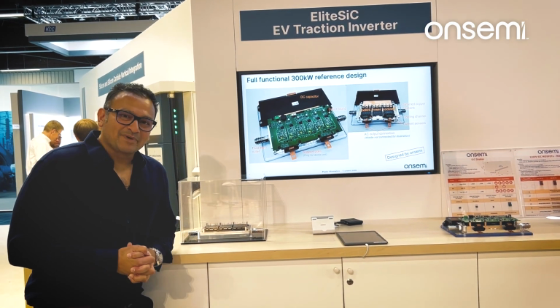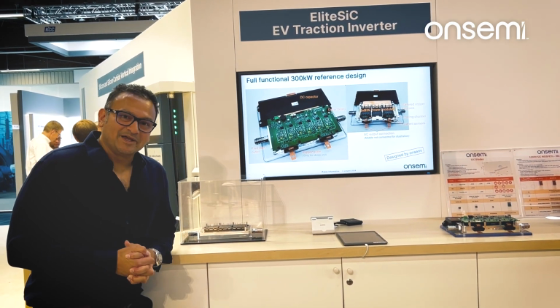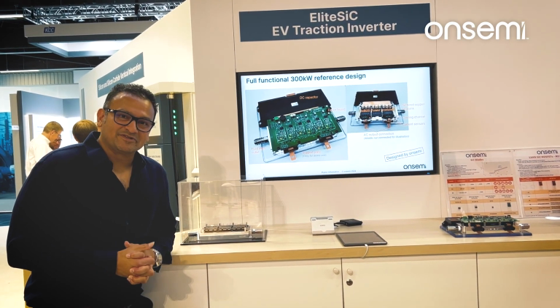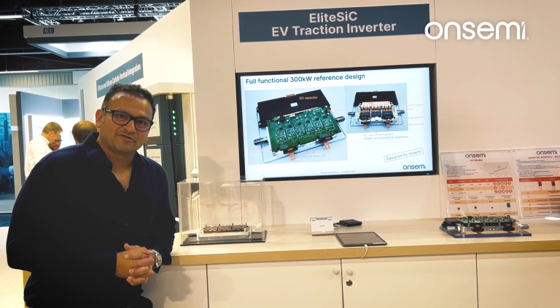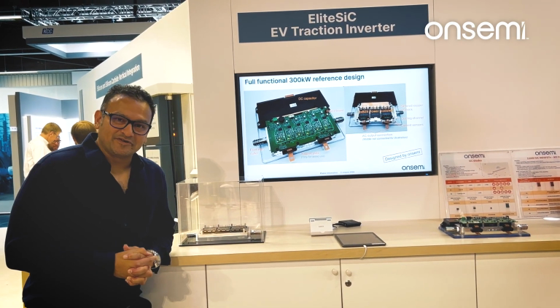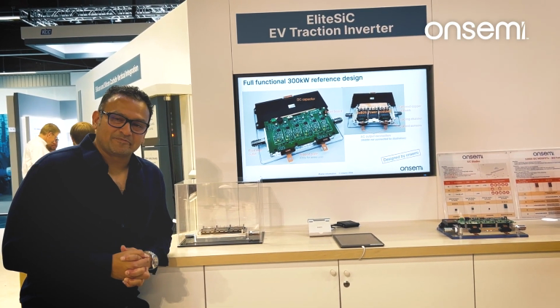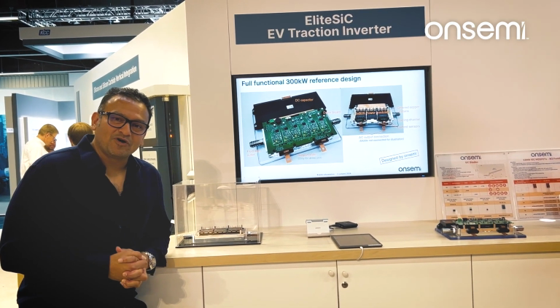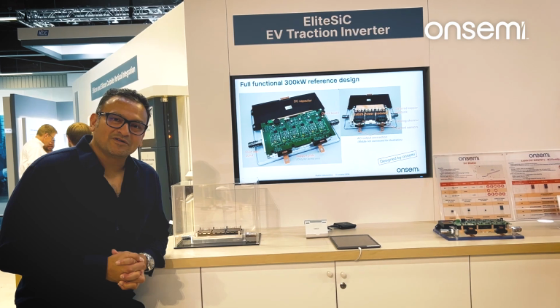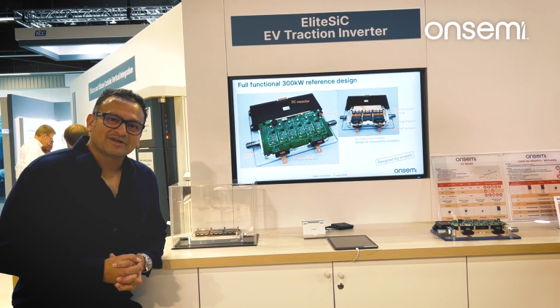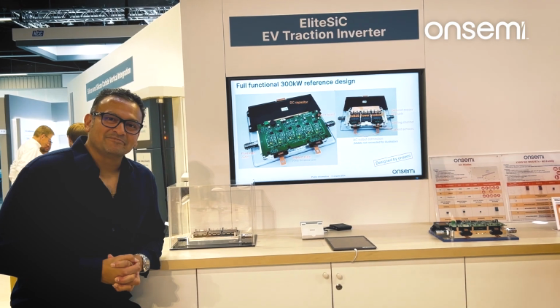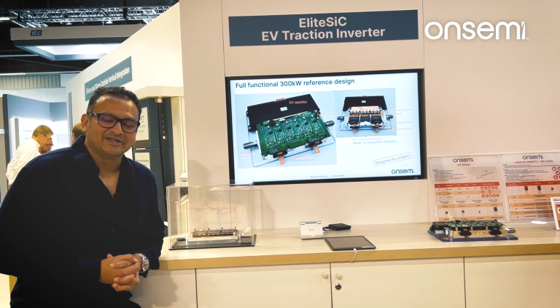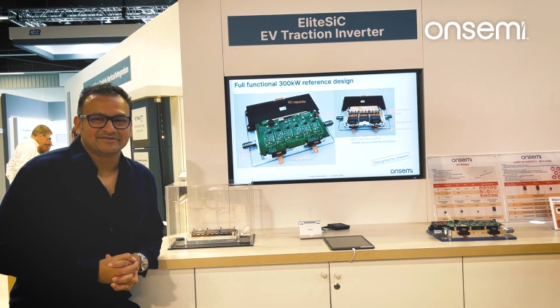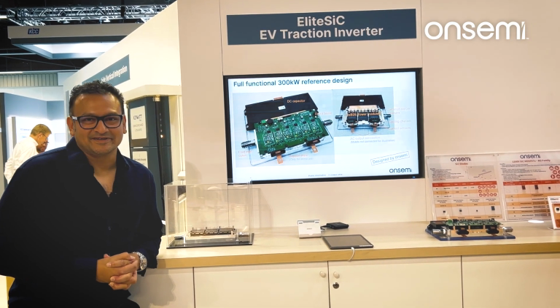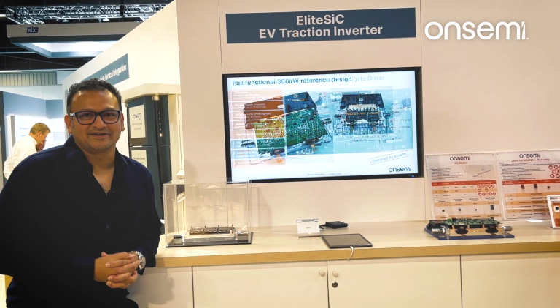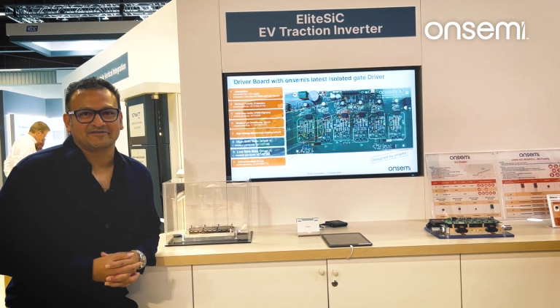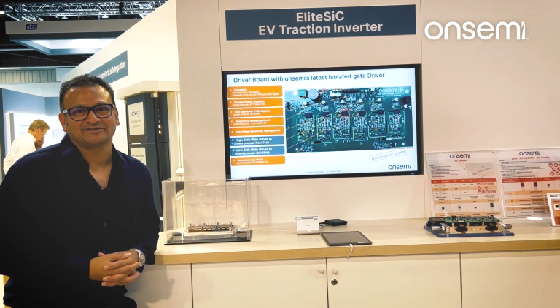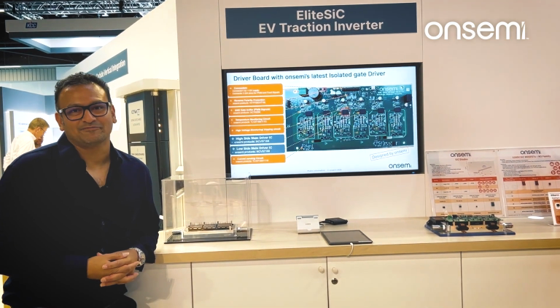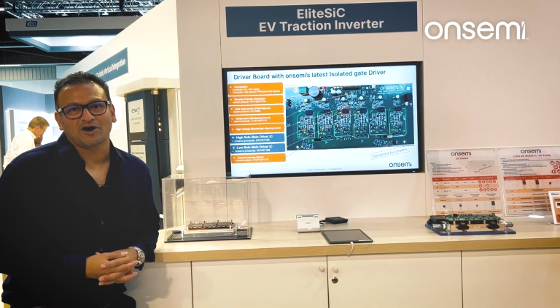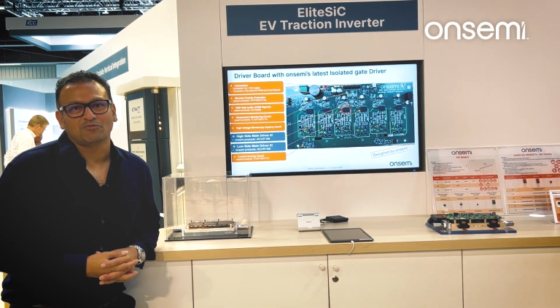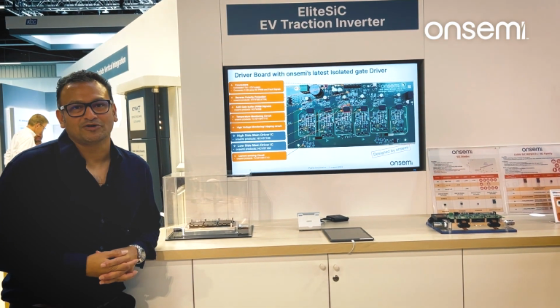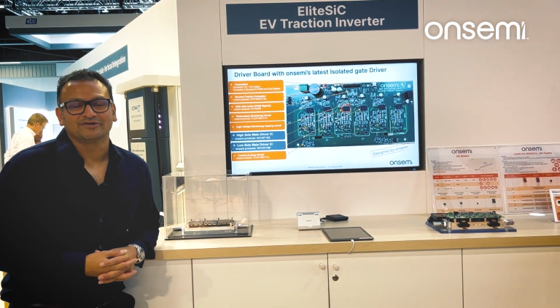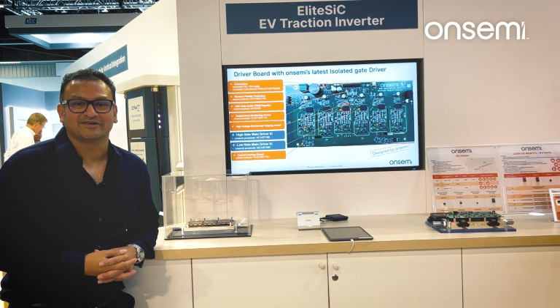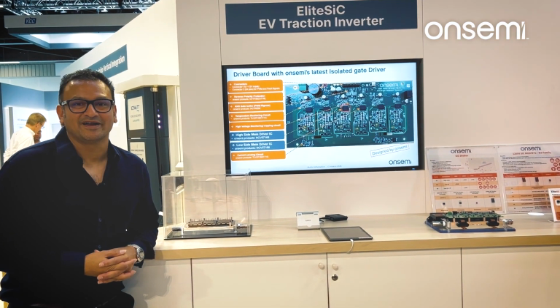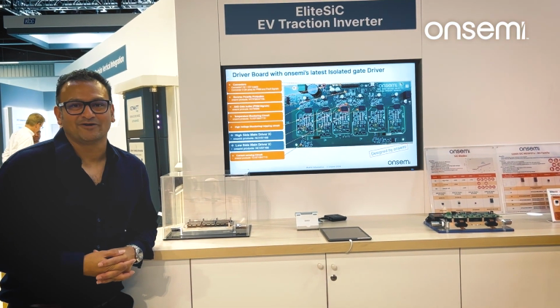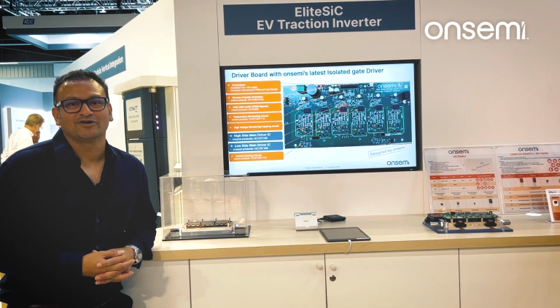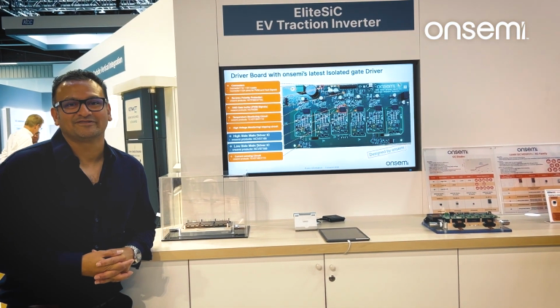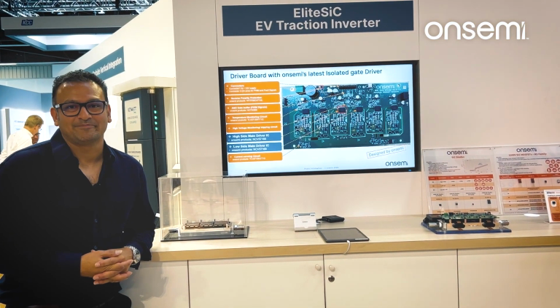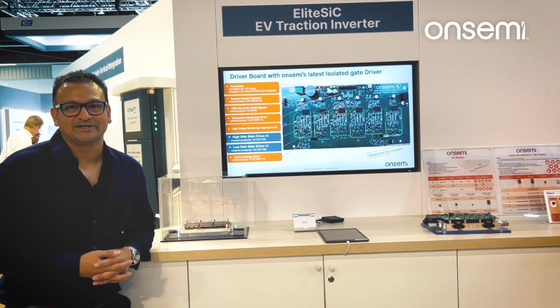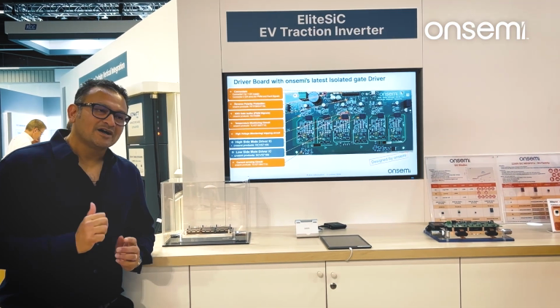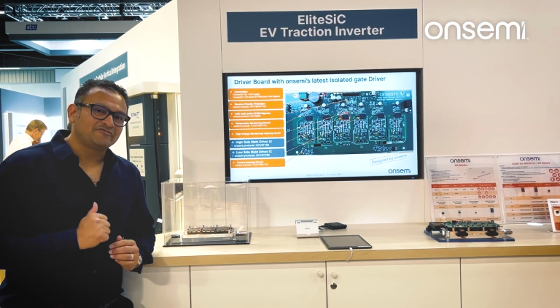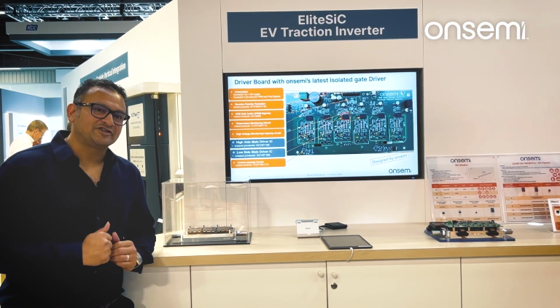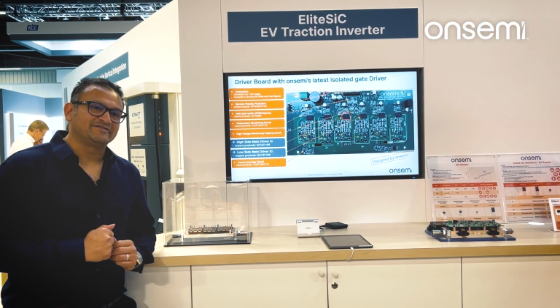My name is Ravindra Paul. I'm the Senior Director of Power Module Design at OnSemi.